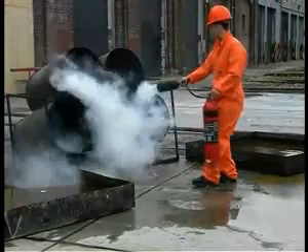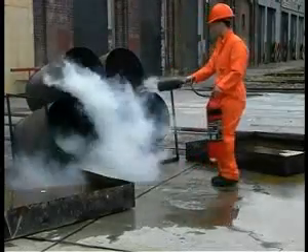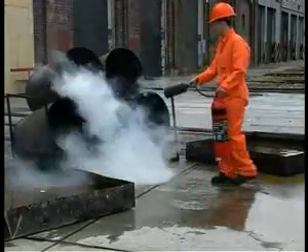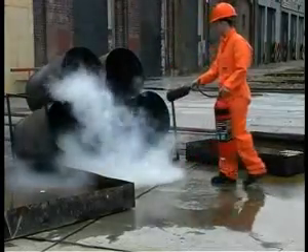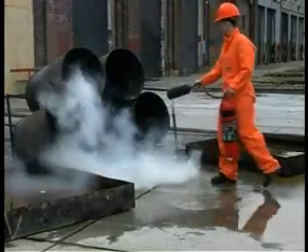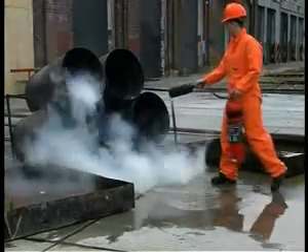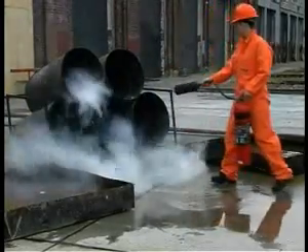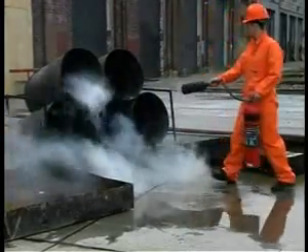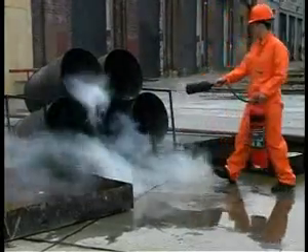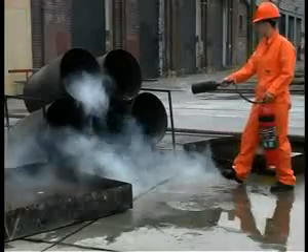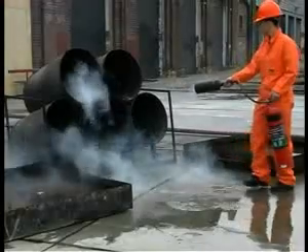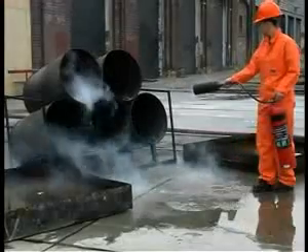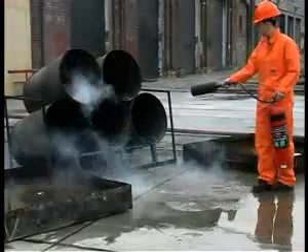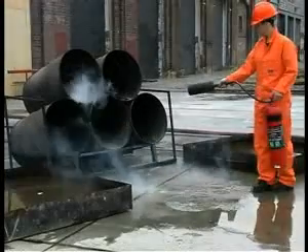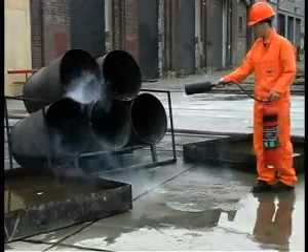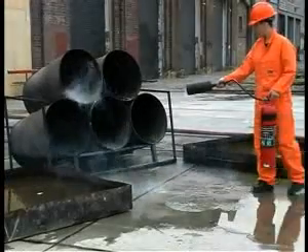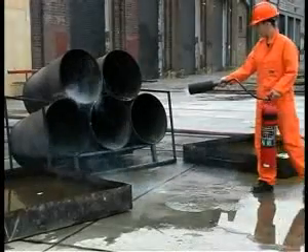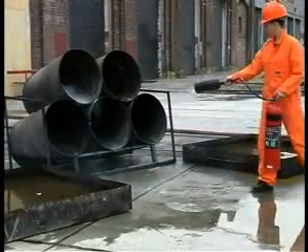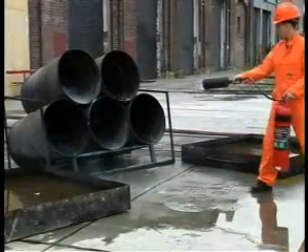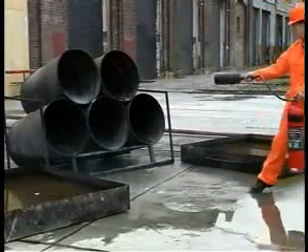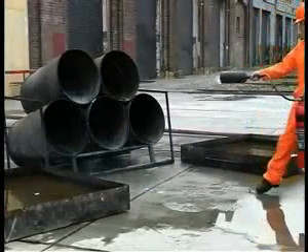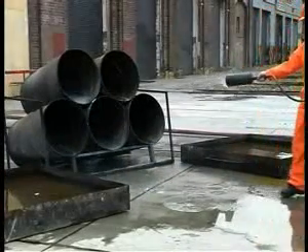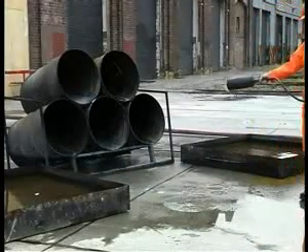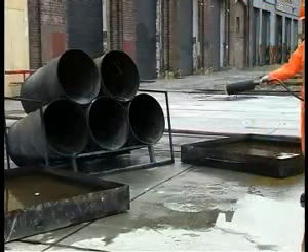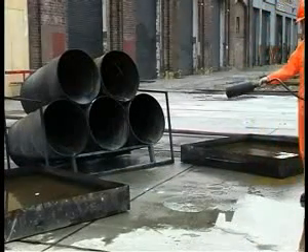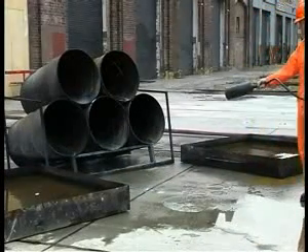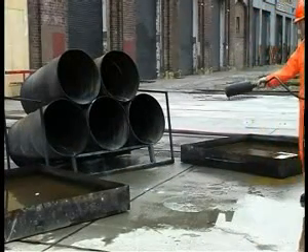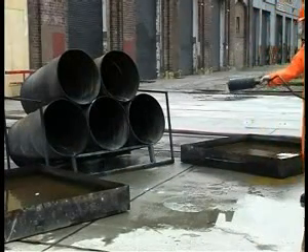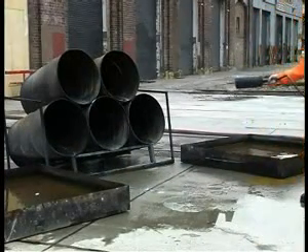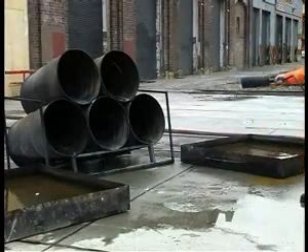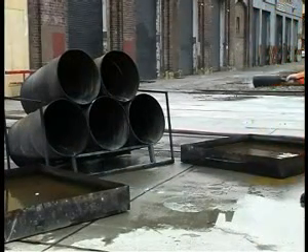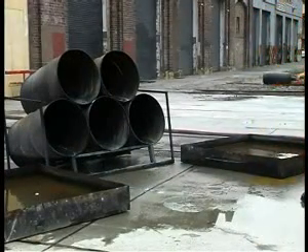Be sure to back away from an extinguished fire, as re-ignition may occur once the gas has dispersed.